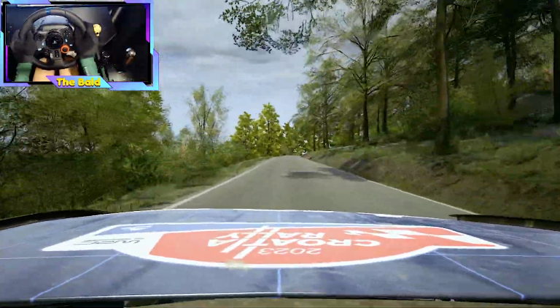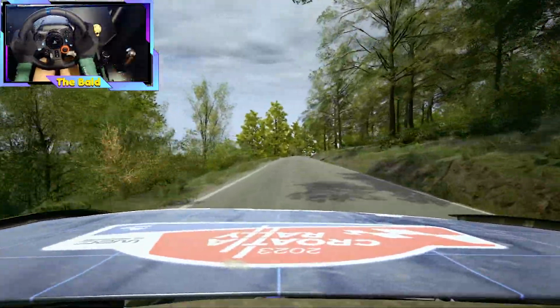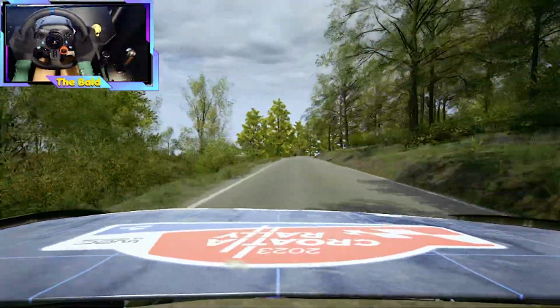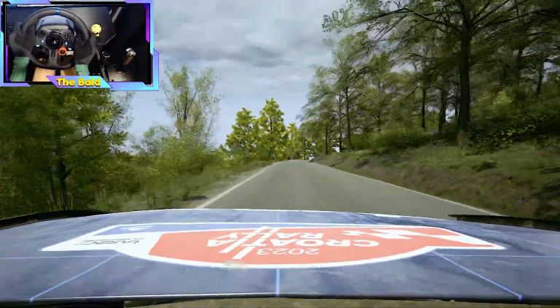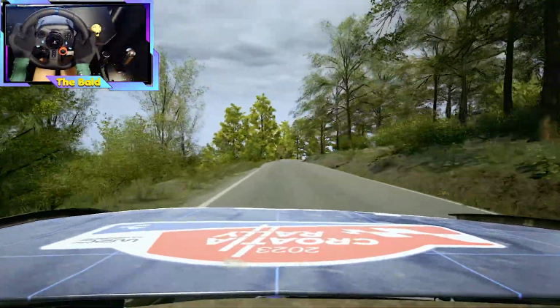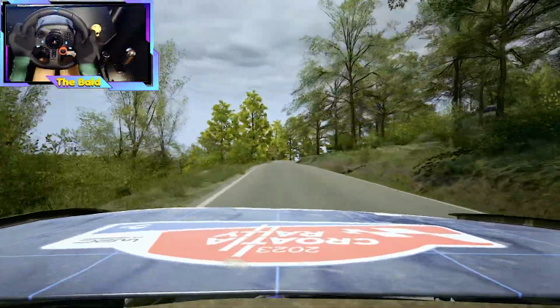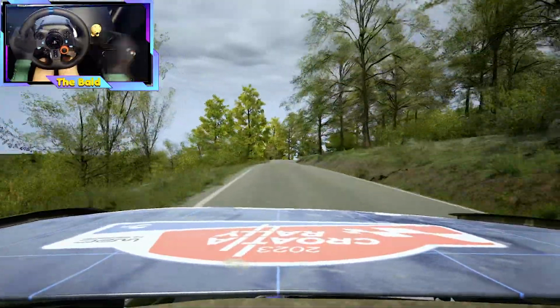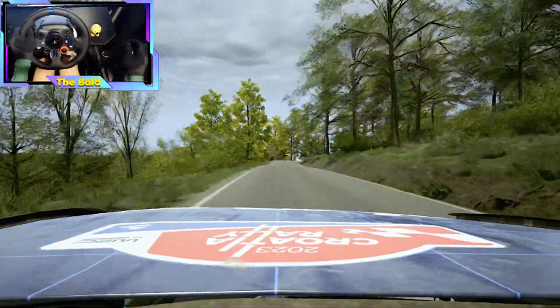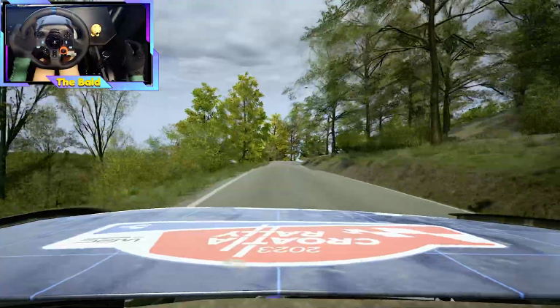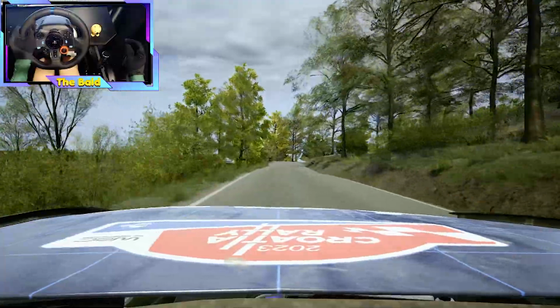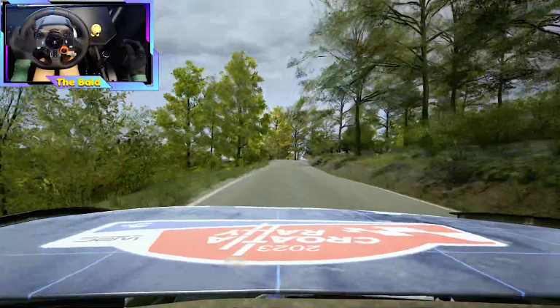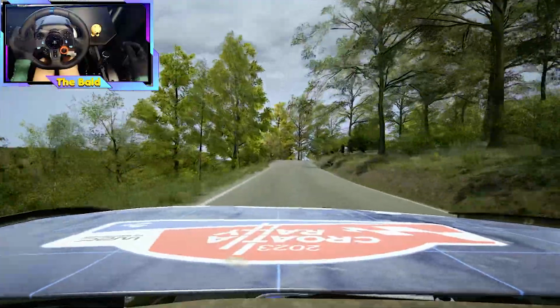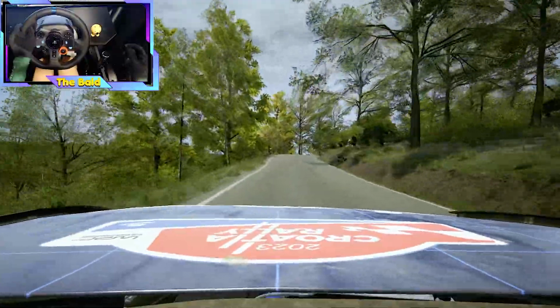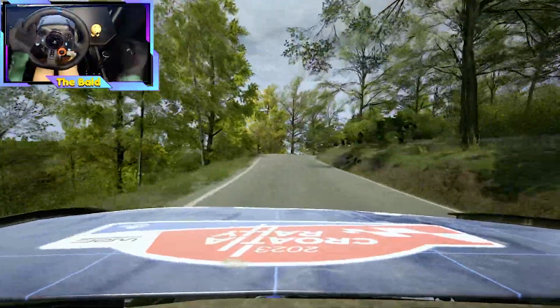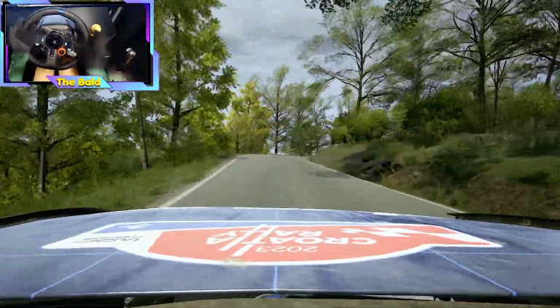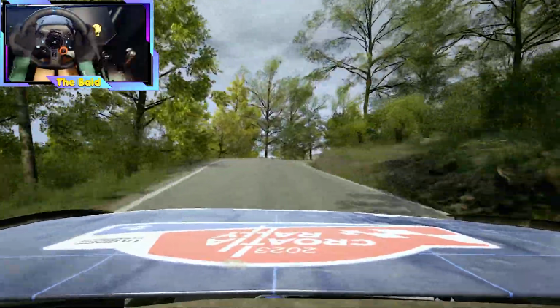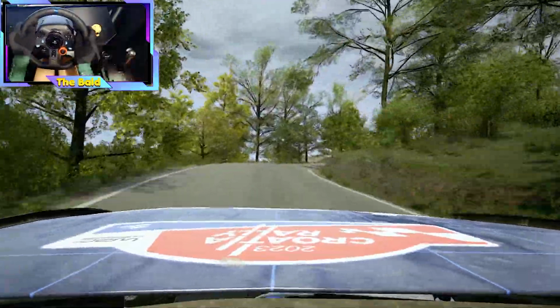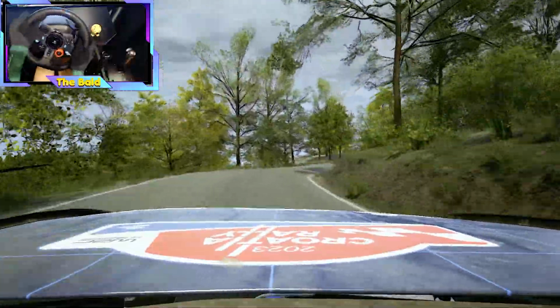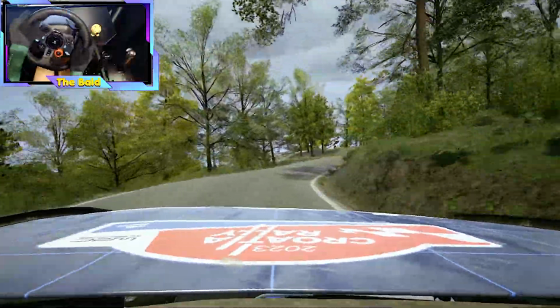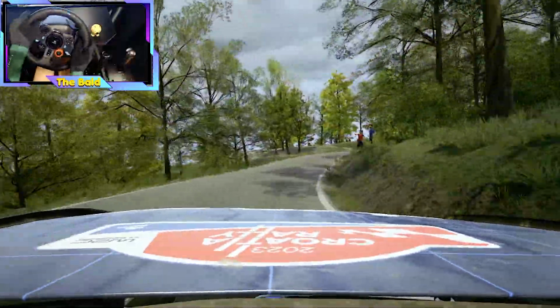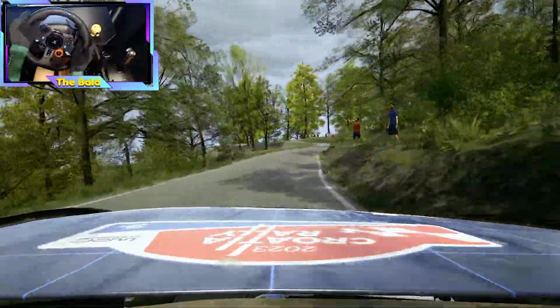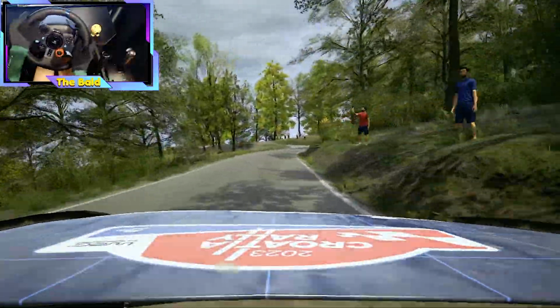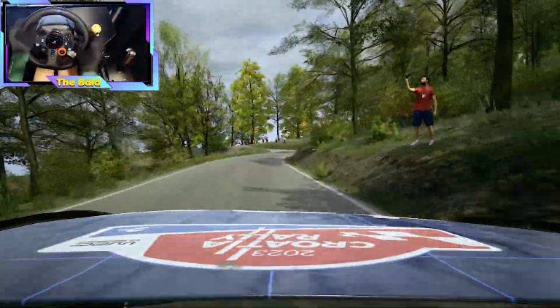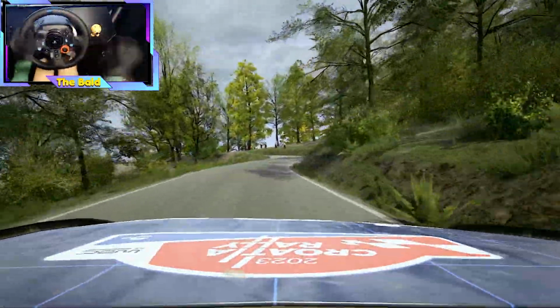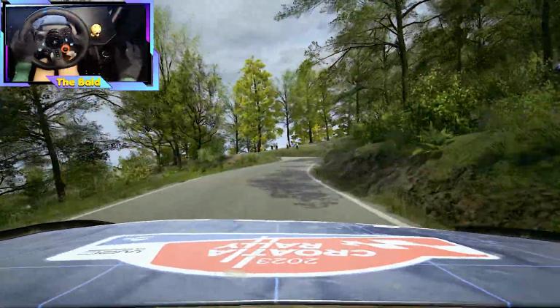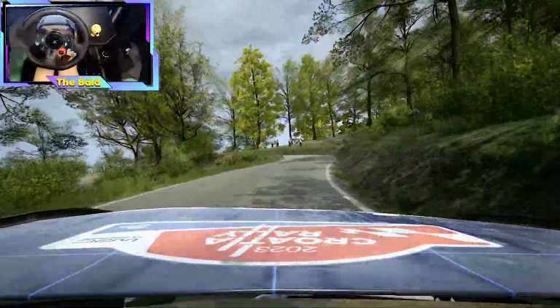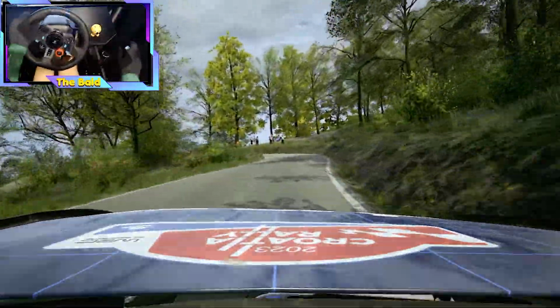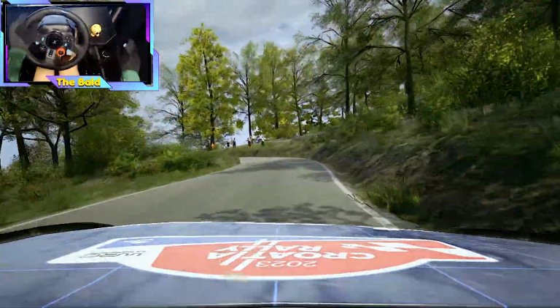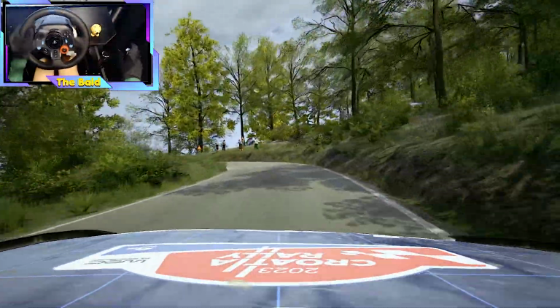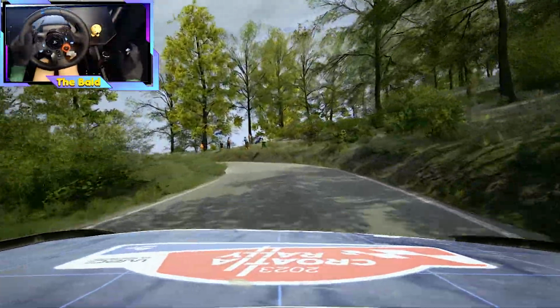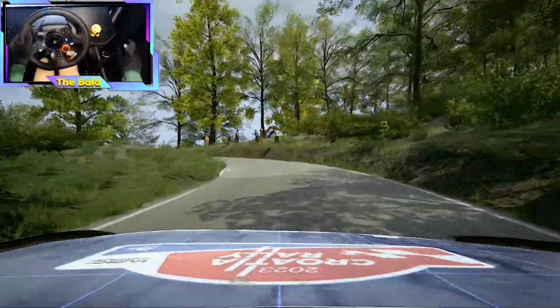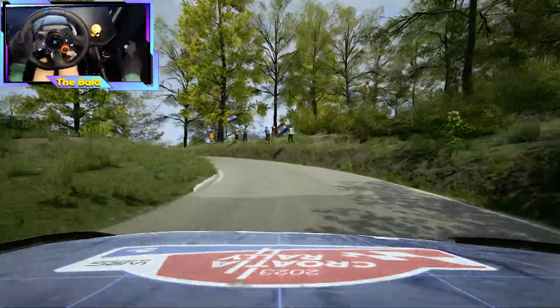Slowing, 4 right, short. 60, late, open, hairpin left, tightens. 110.